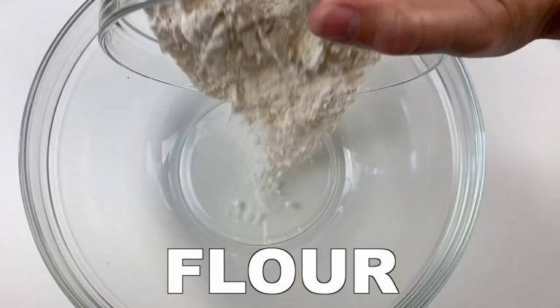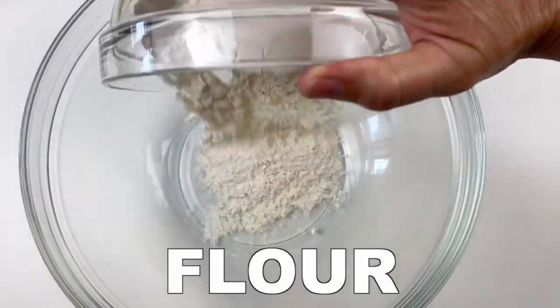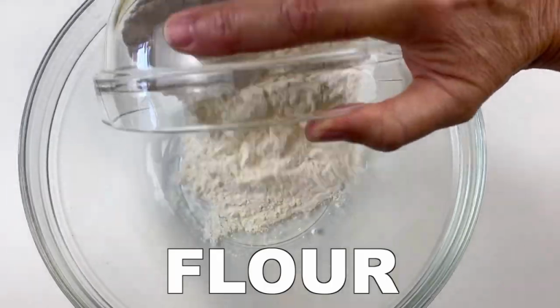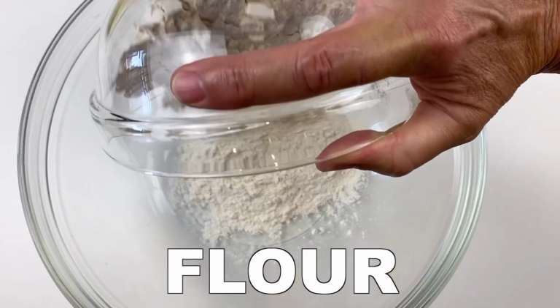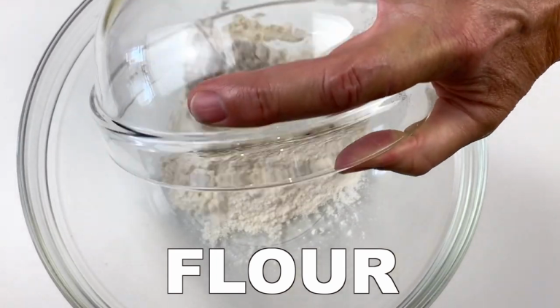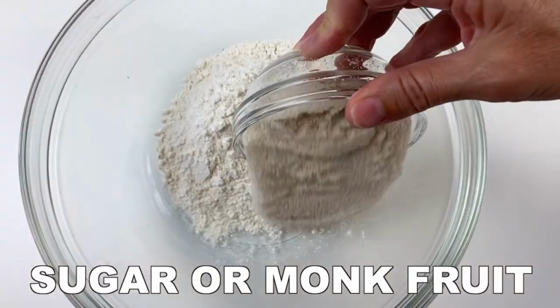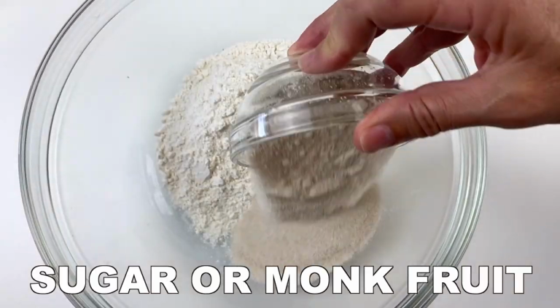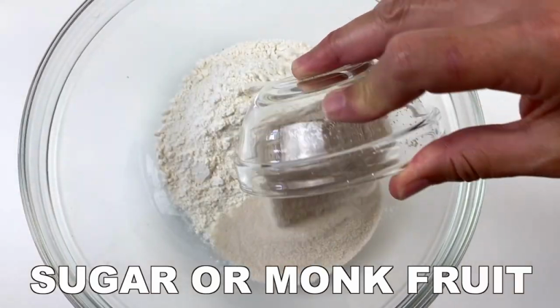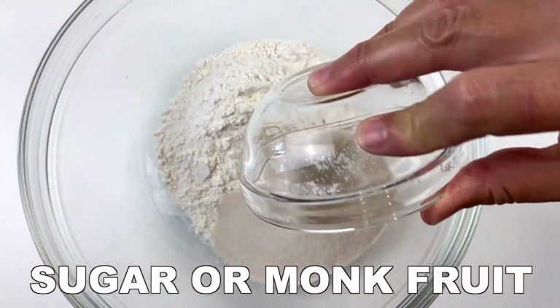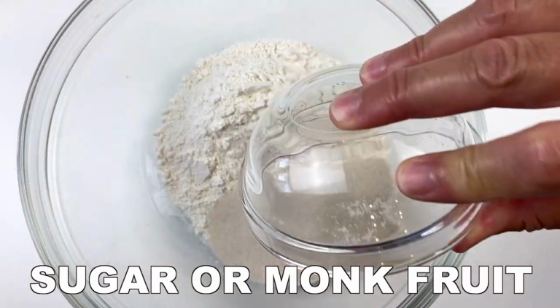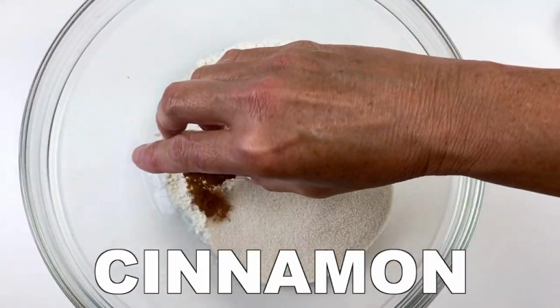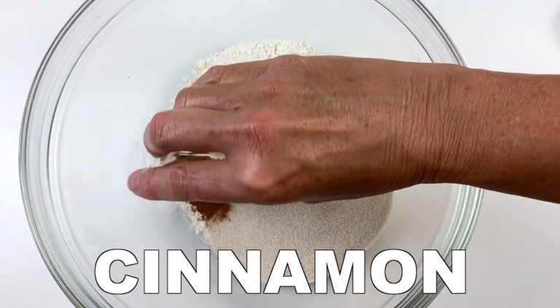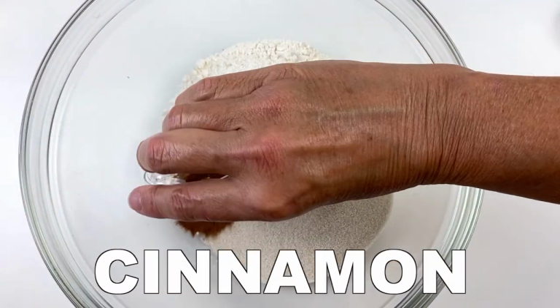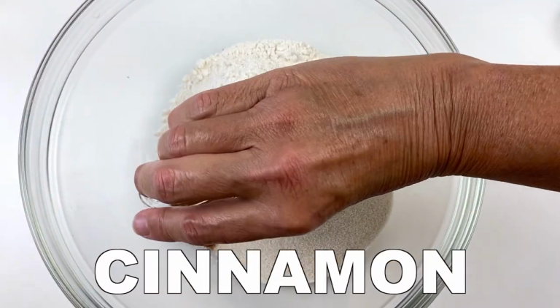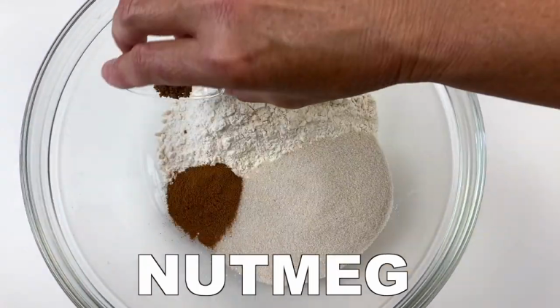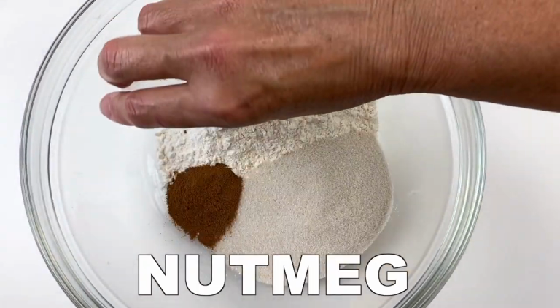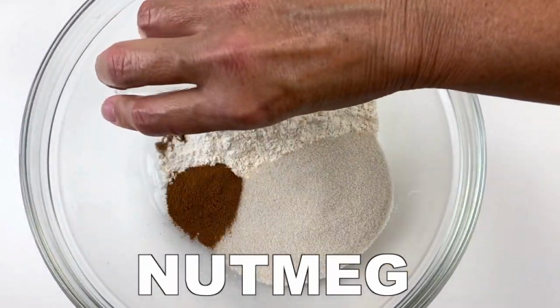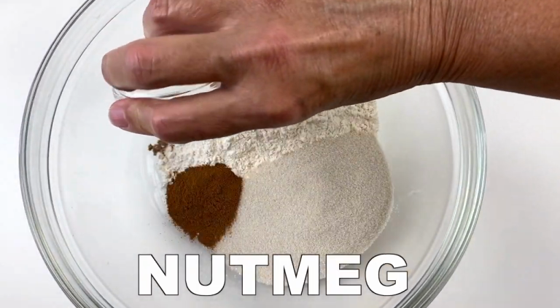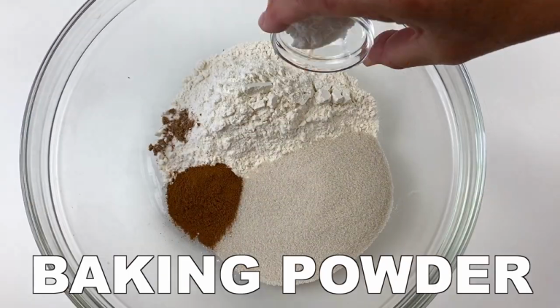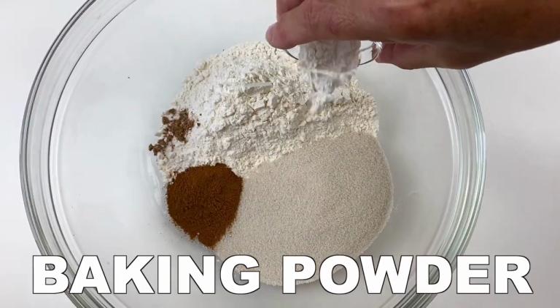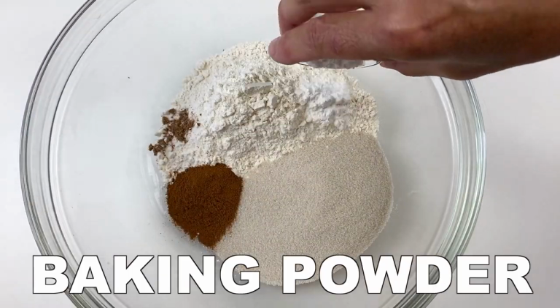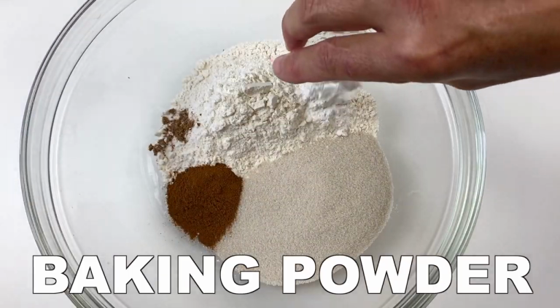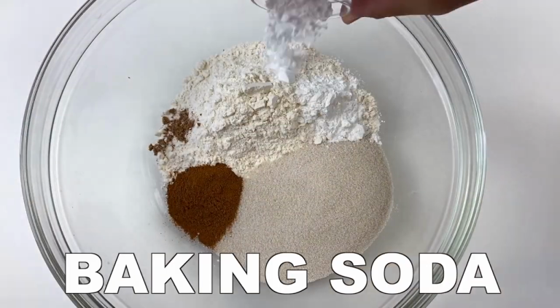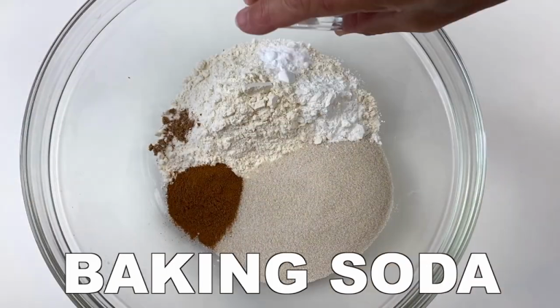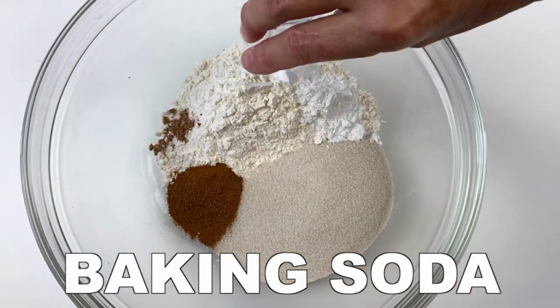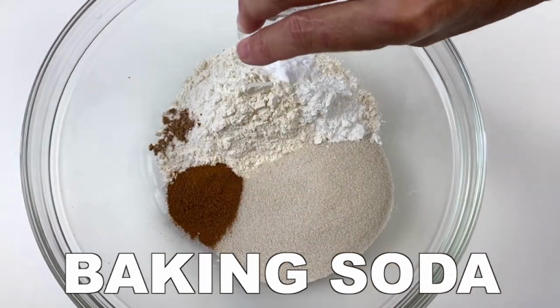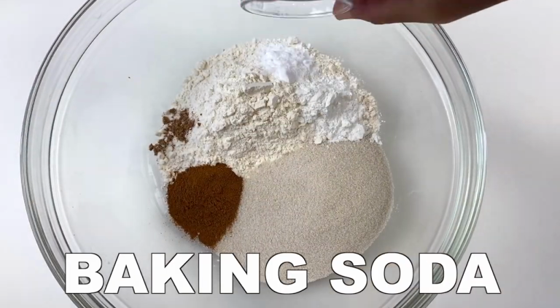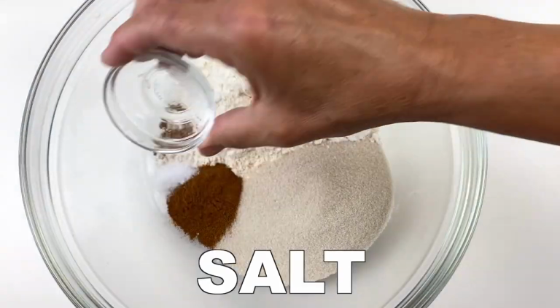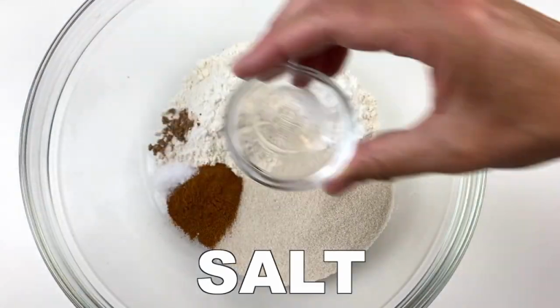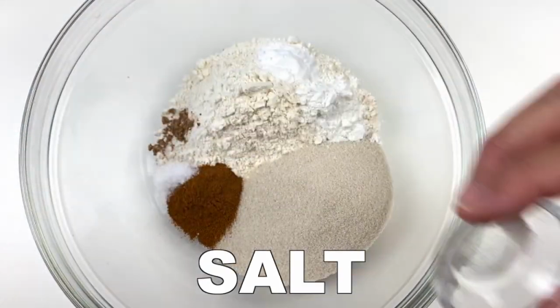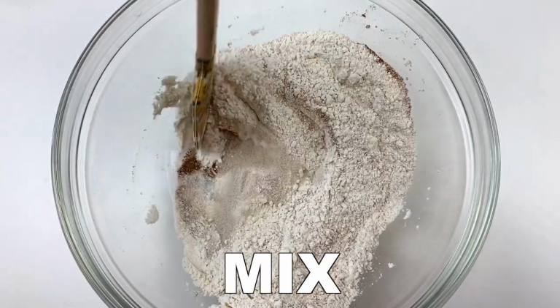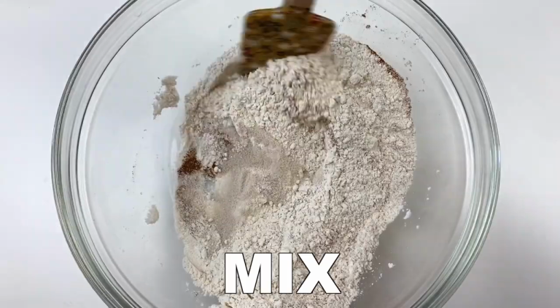In another bowl, add flour, sugar or monk fruit, cinnamon, nutmeg, baking powder, baking soda, and salt.